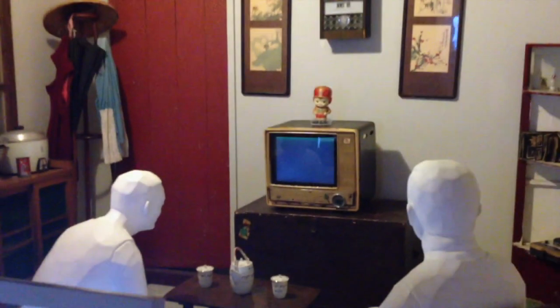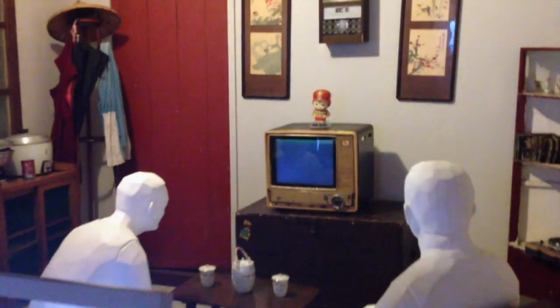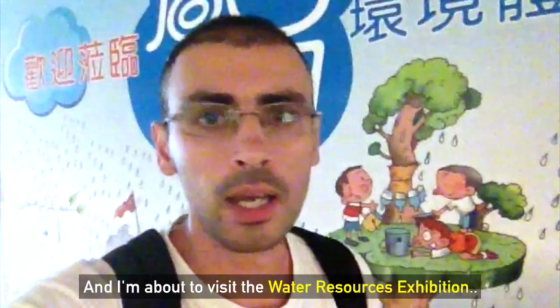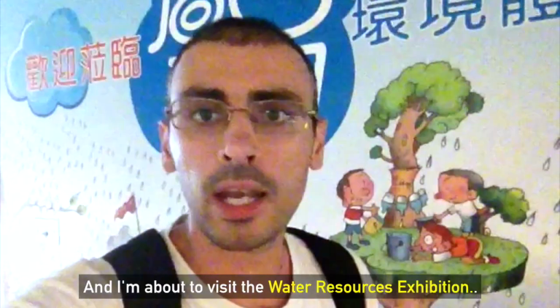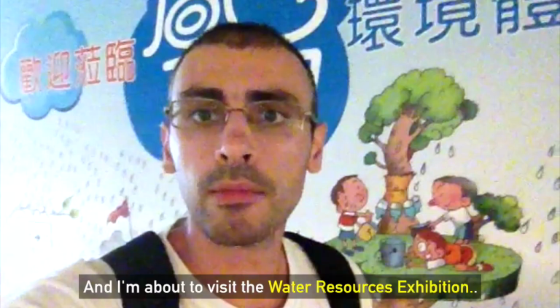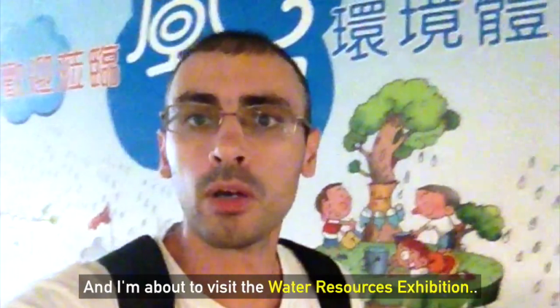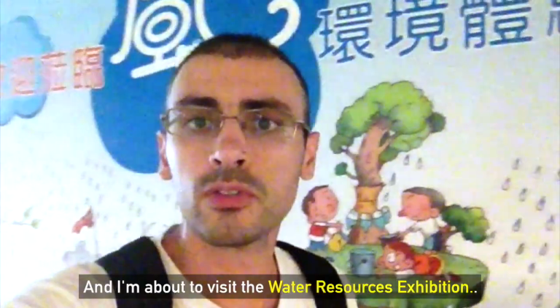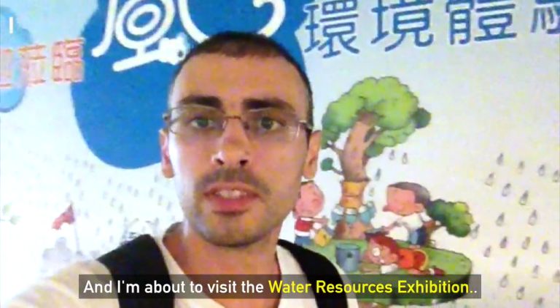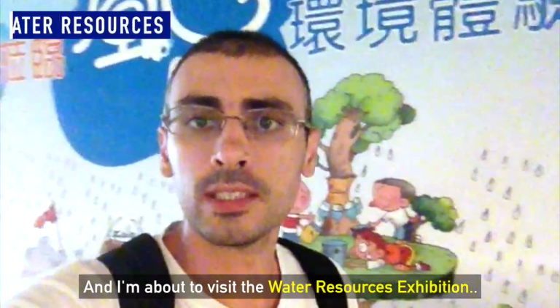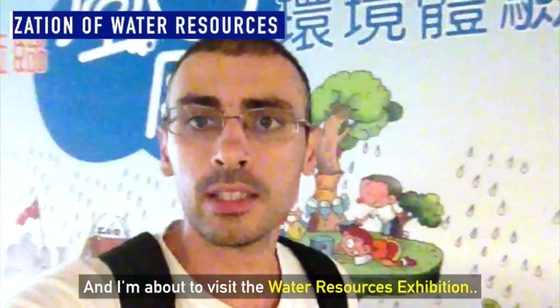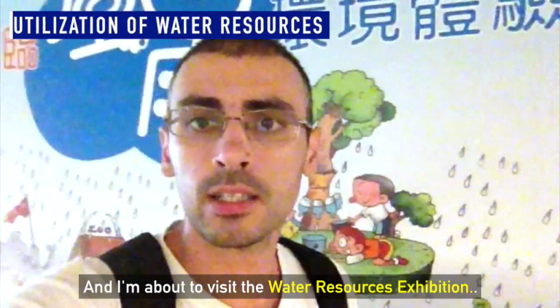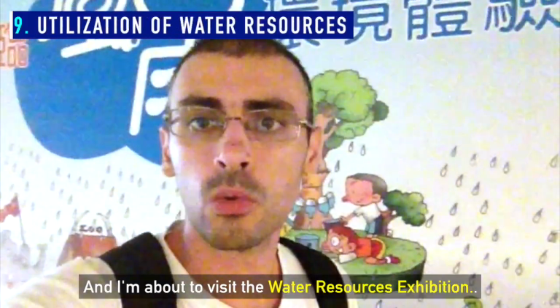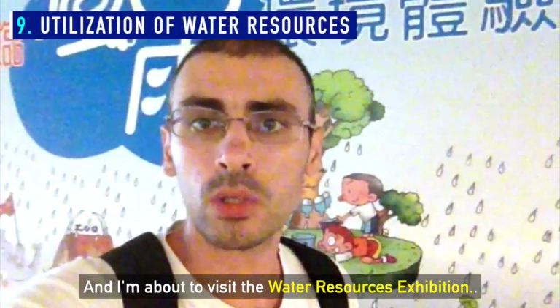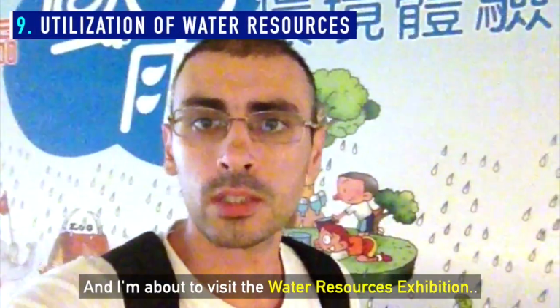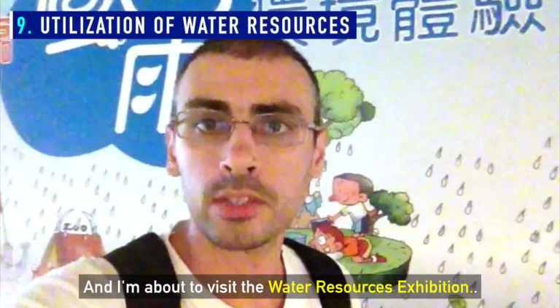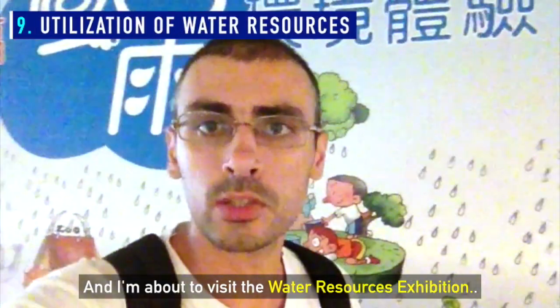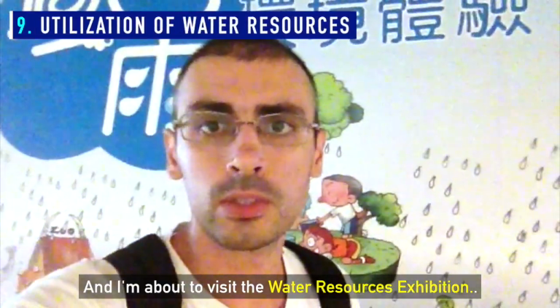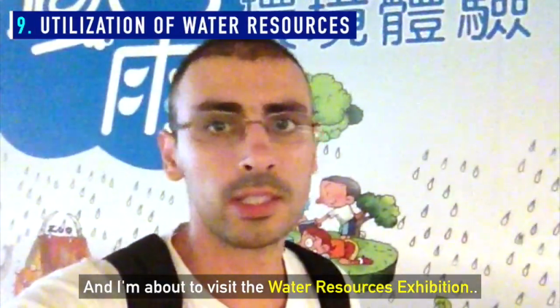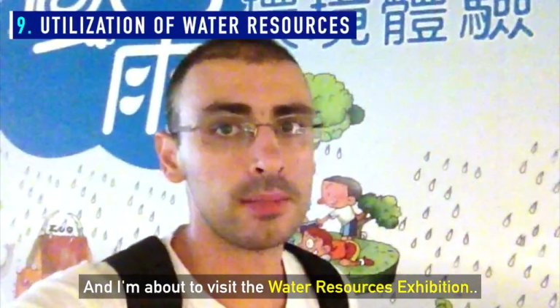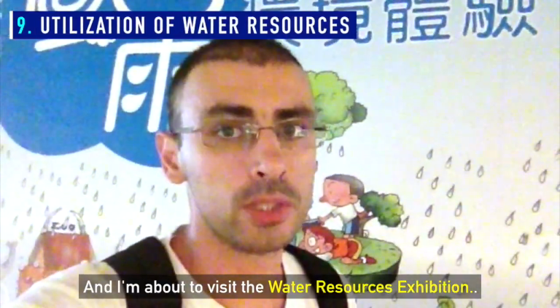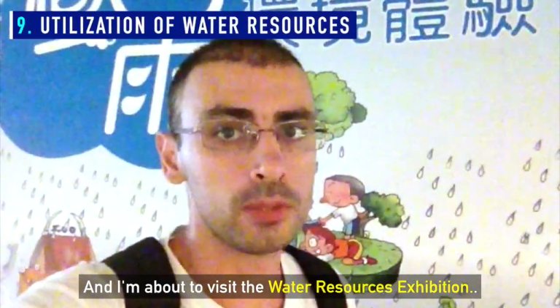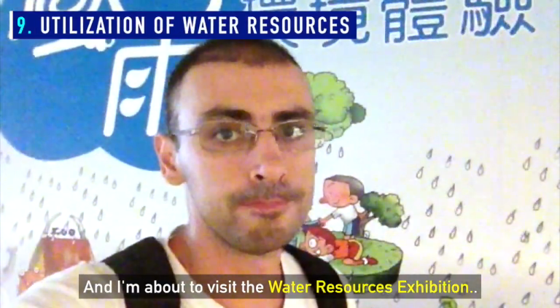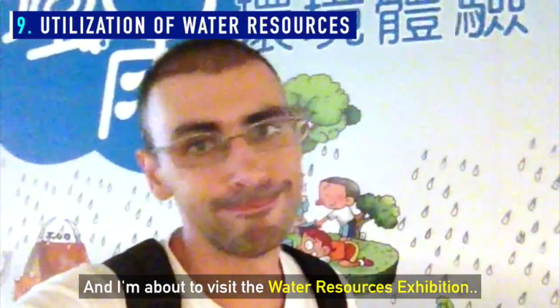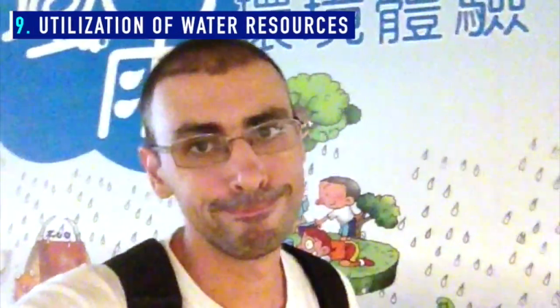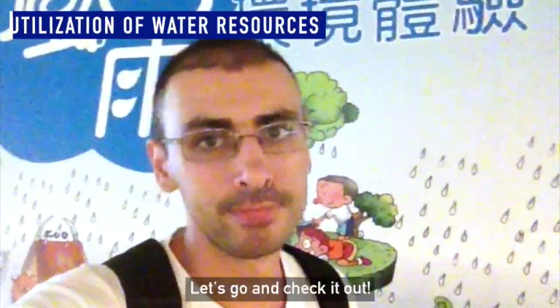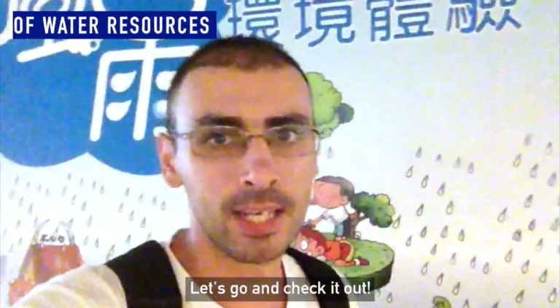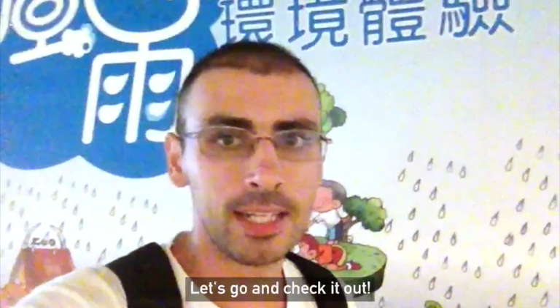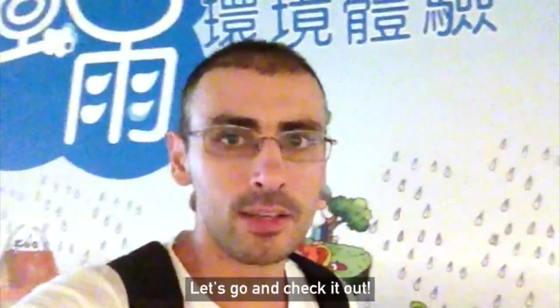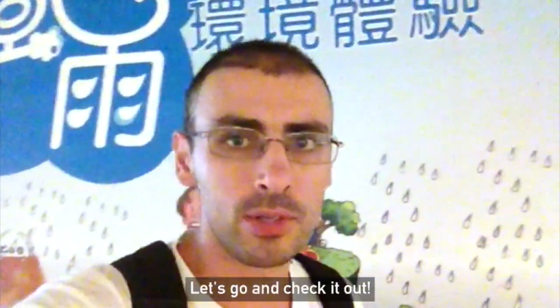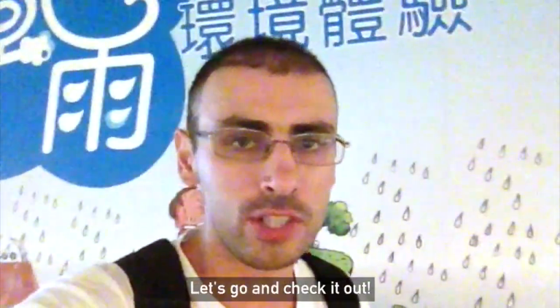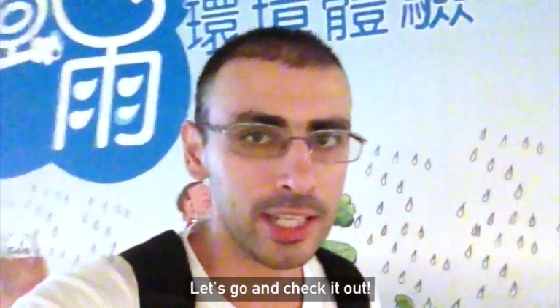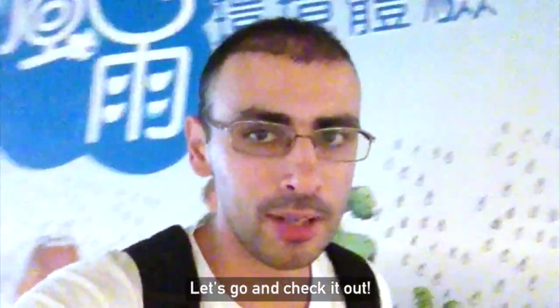I'm about to visit the Water Resources Exhibition, let's go and check it out.